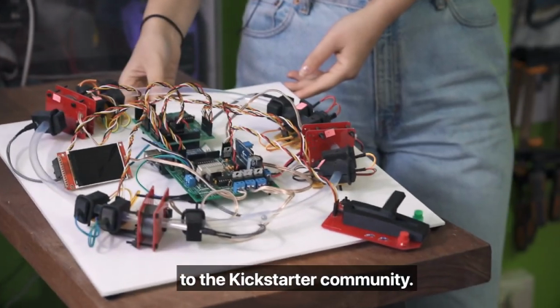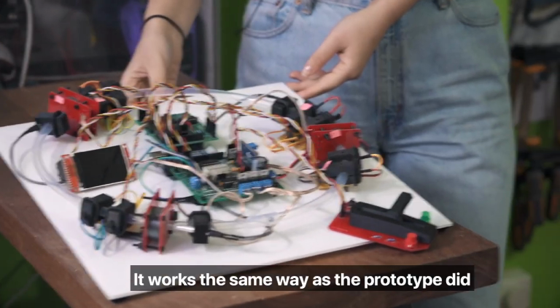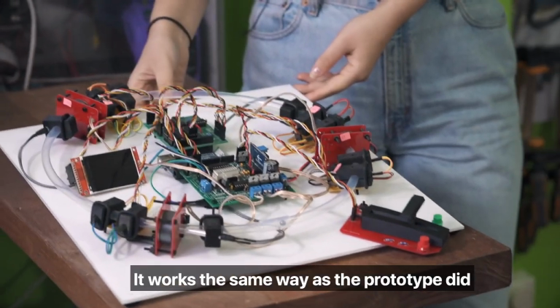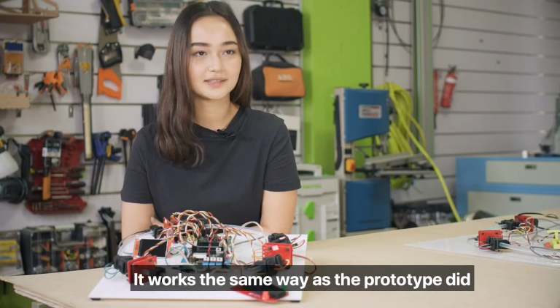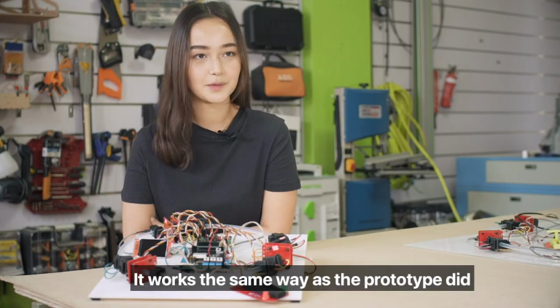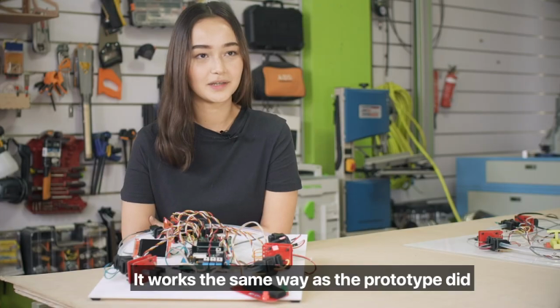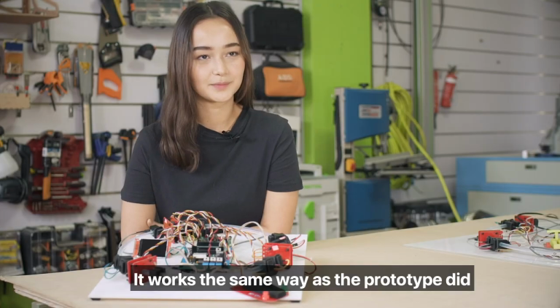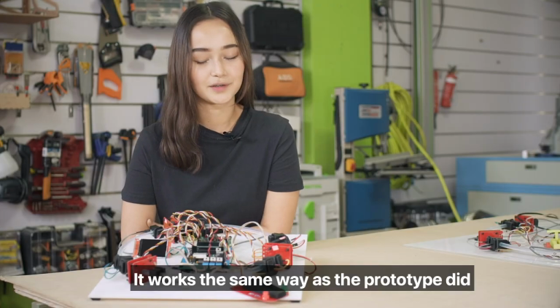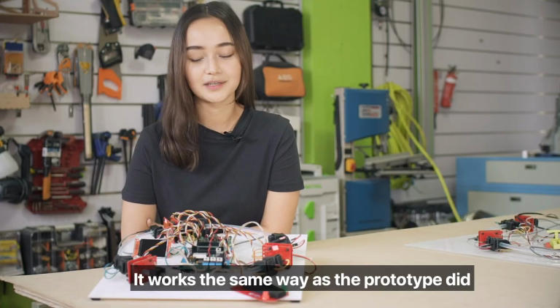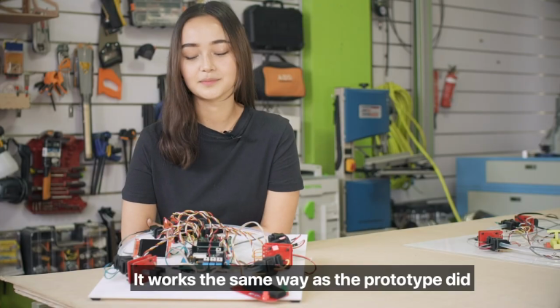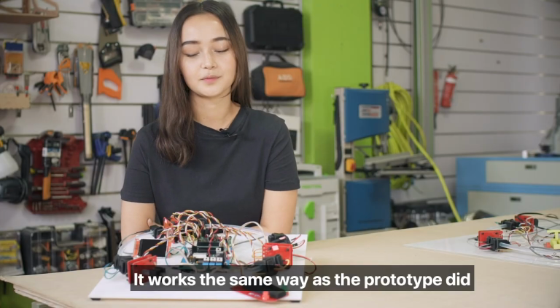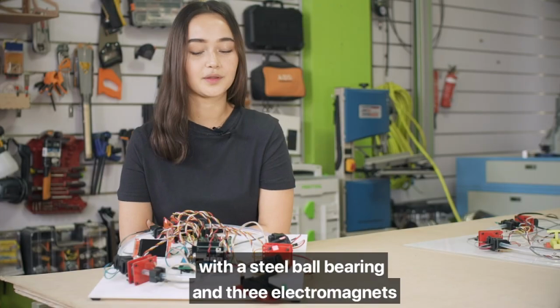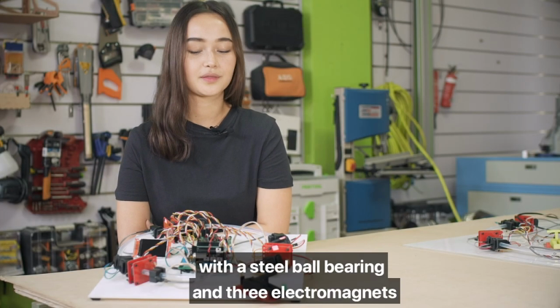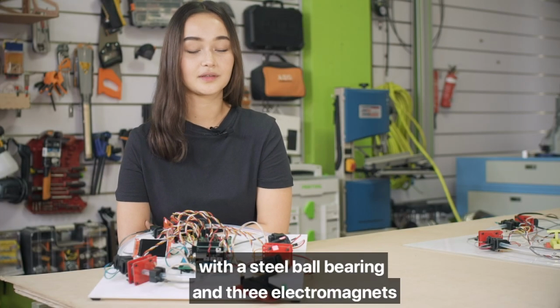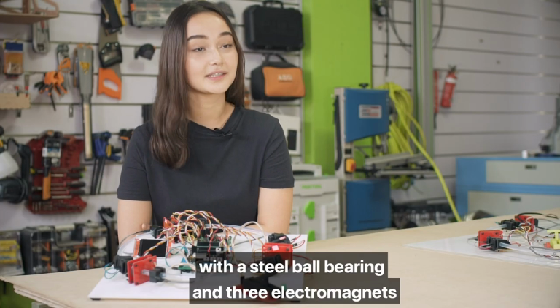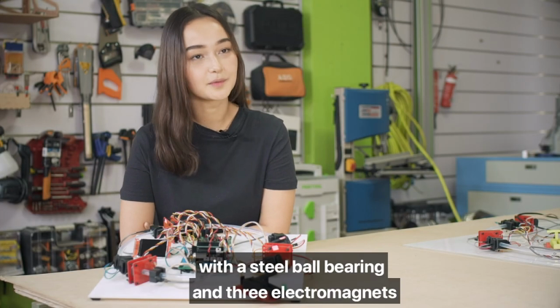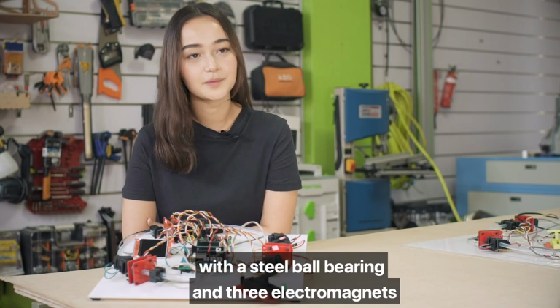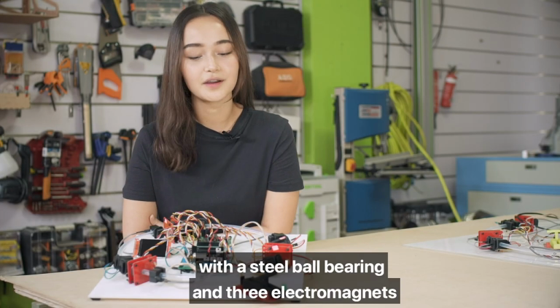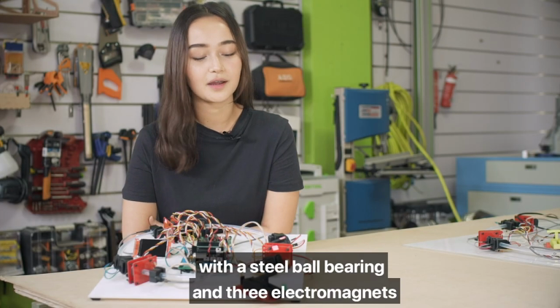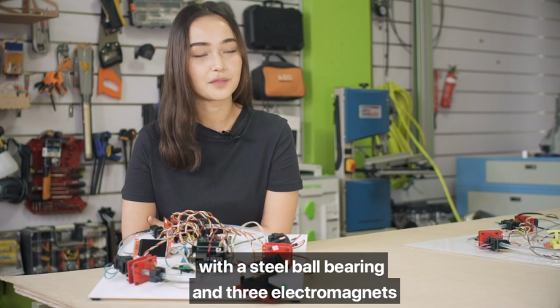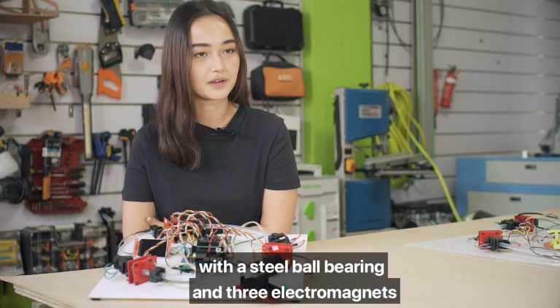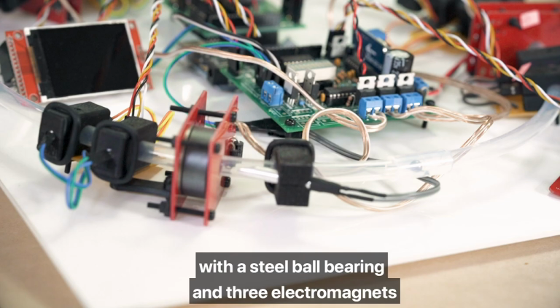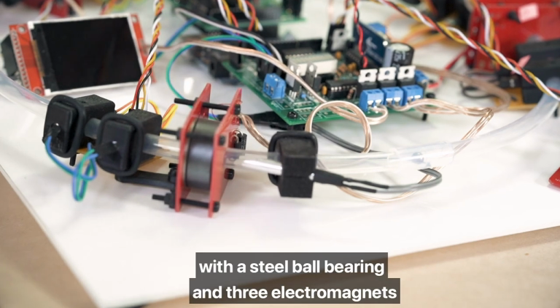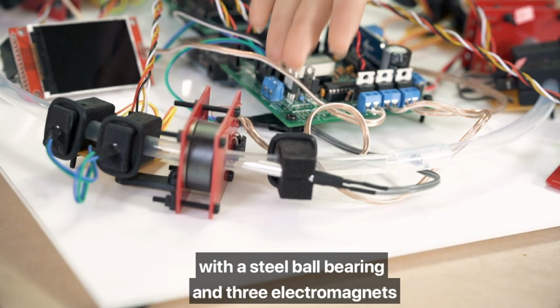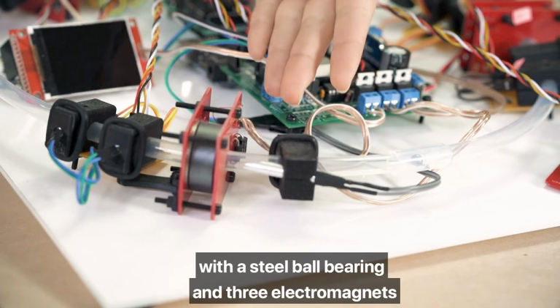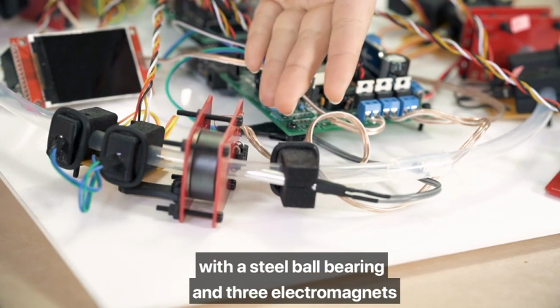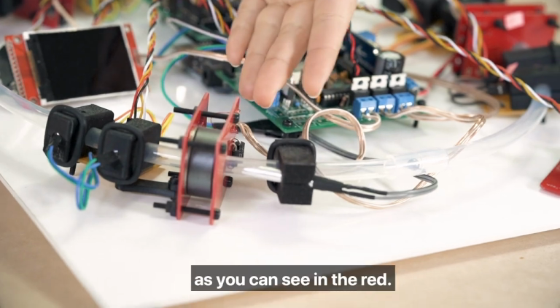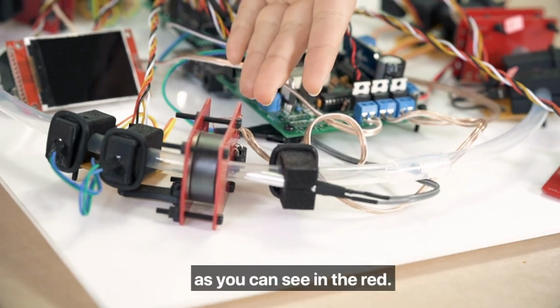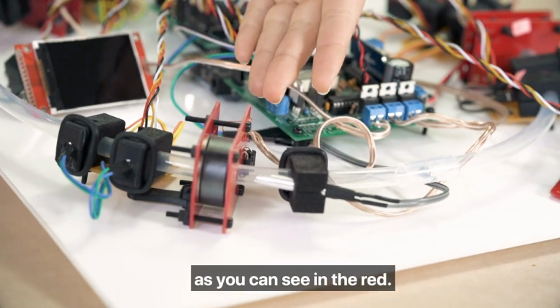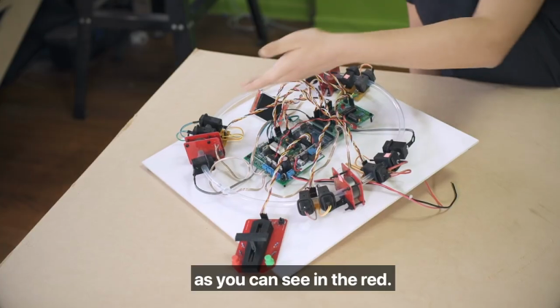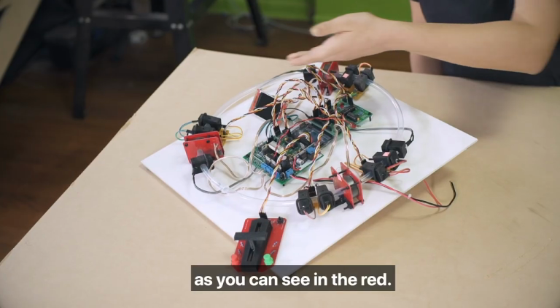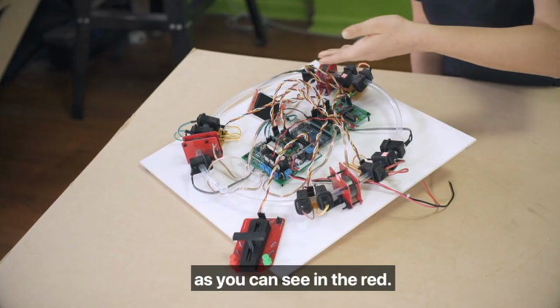It works the same way as the prototype did, with a steel ball bearing and three electromagnets, as you can see in the red.